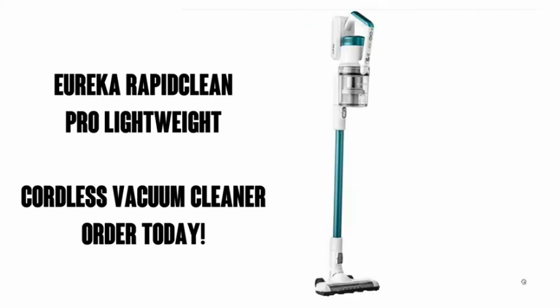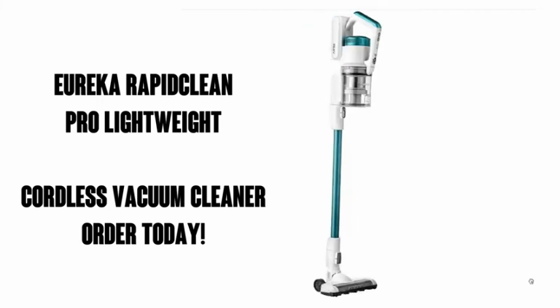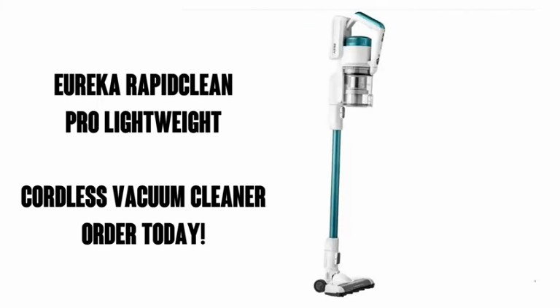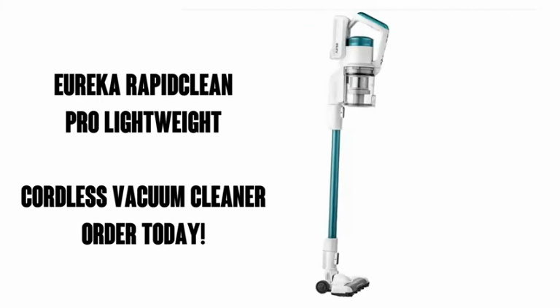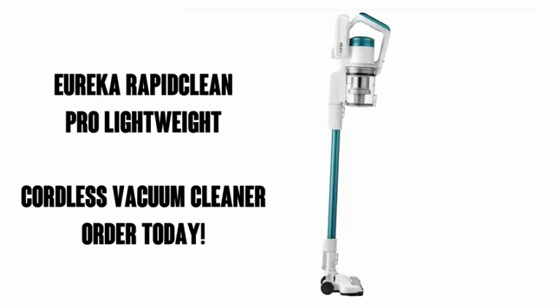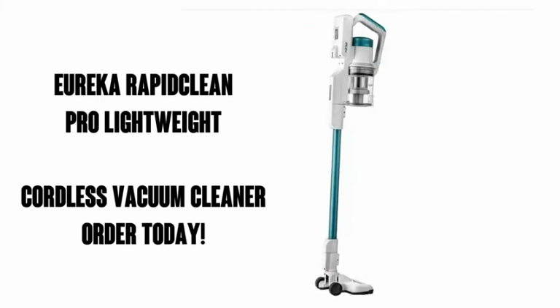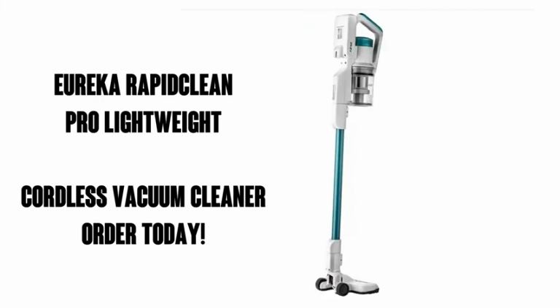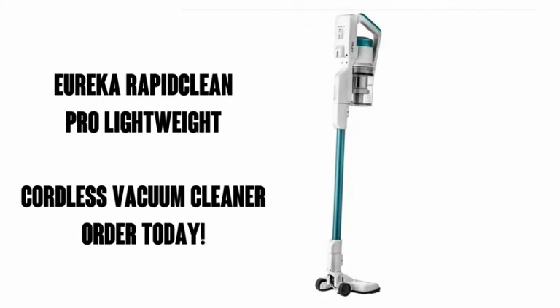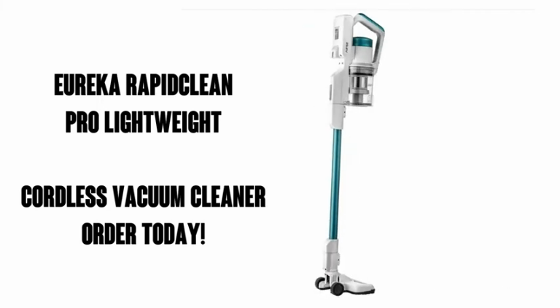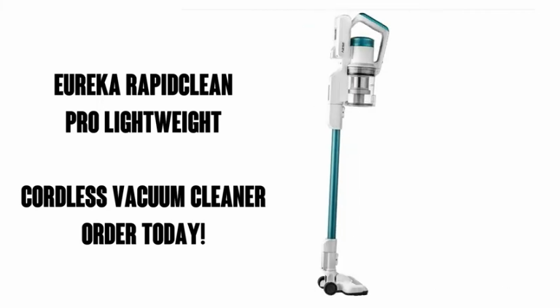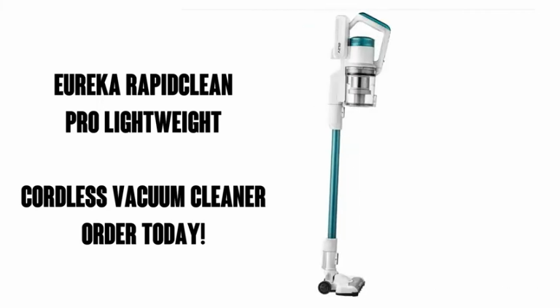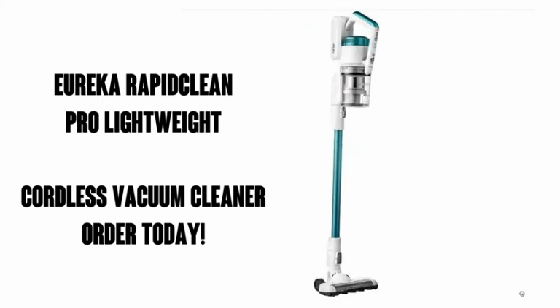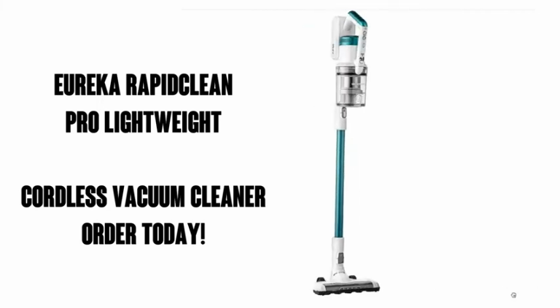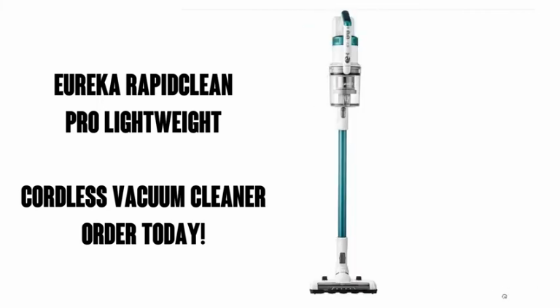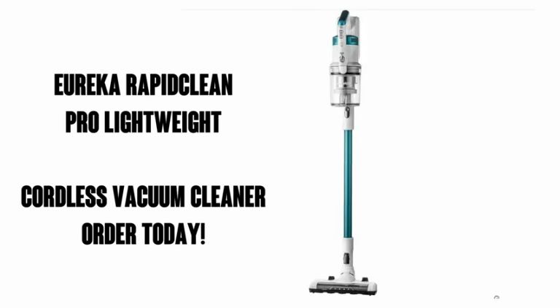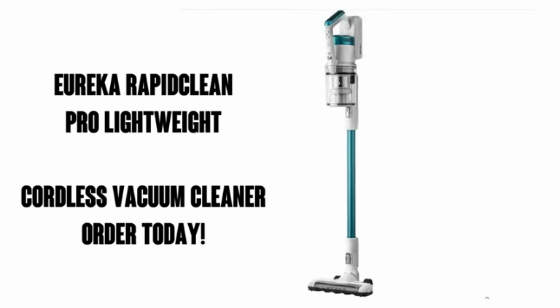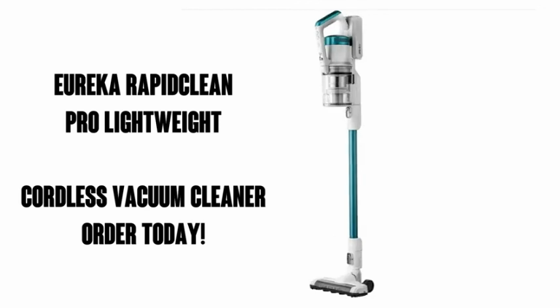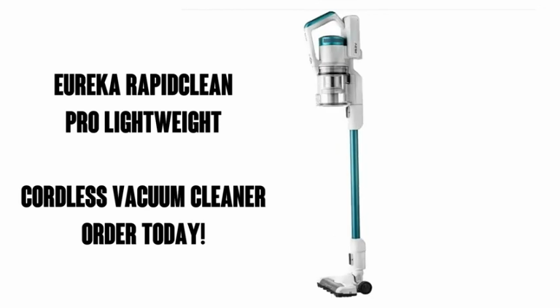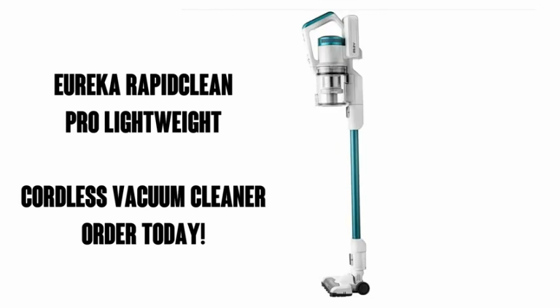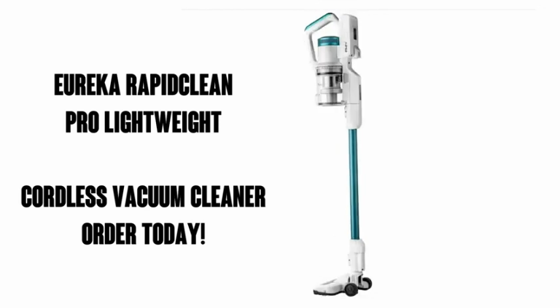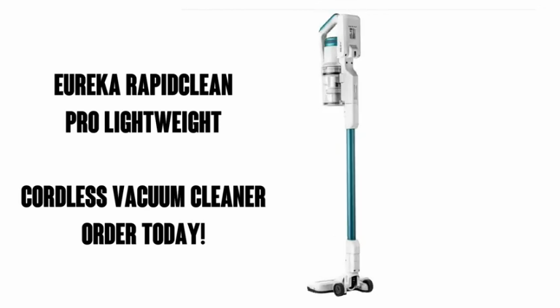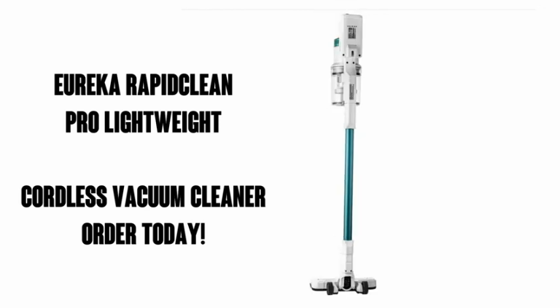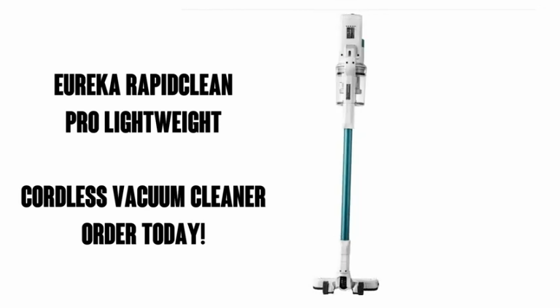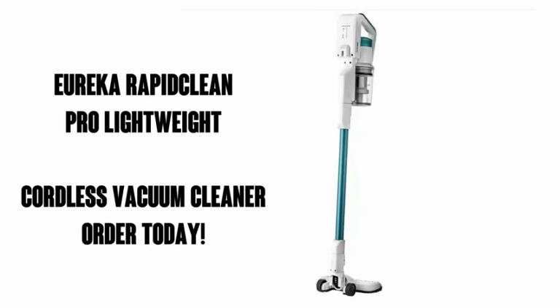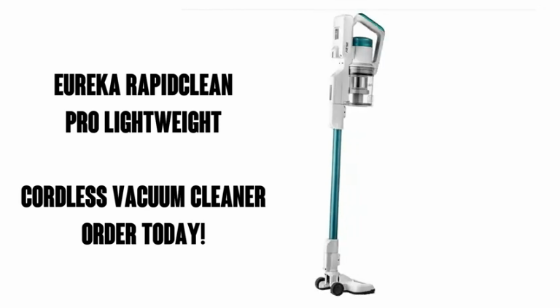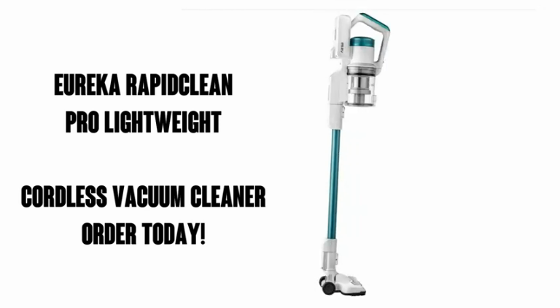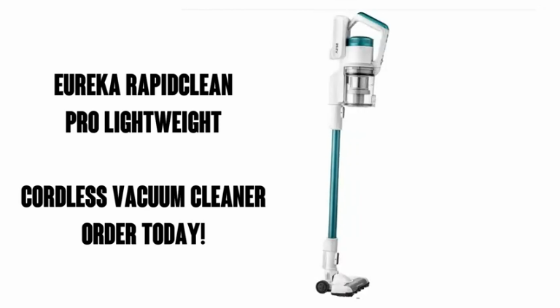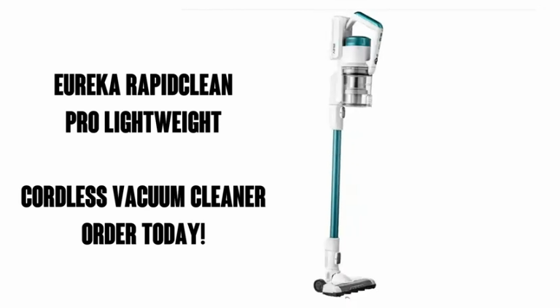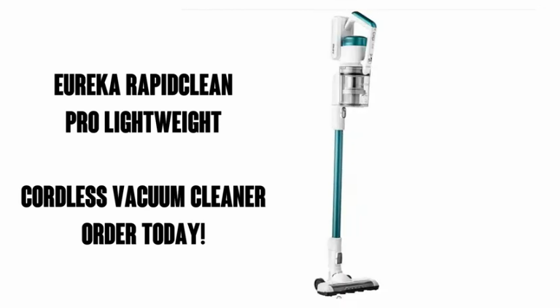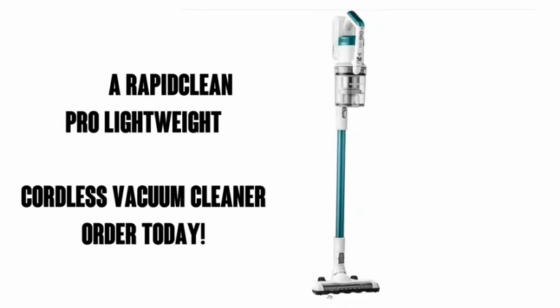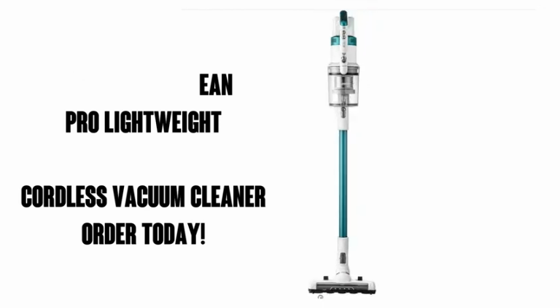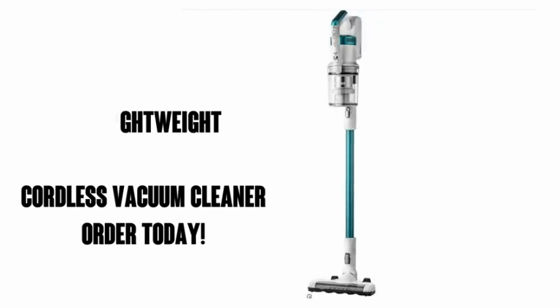Pick up this great Eureka vacuum today on Amazon Prime — you get free shipping and free delivery, and you're gonna love it.